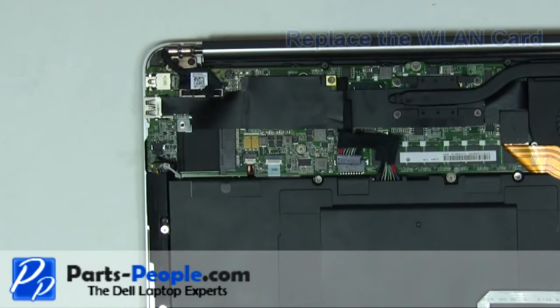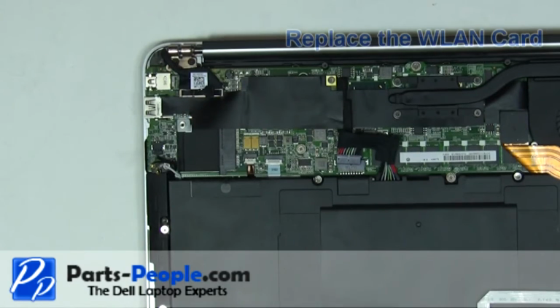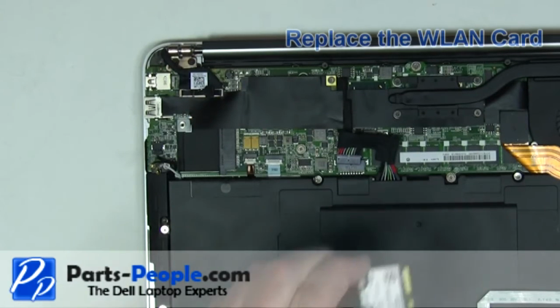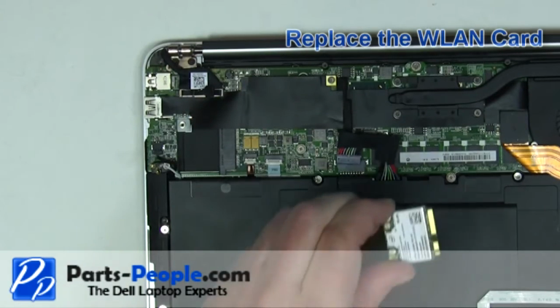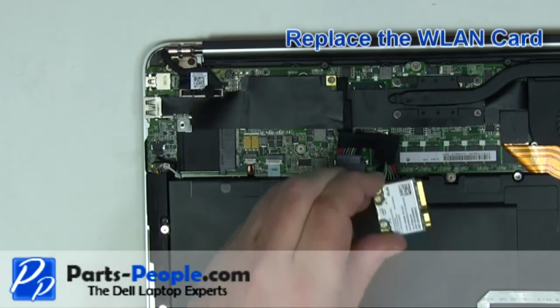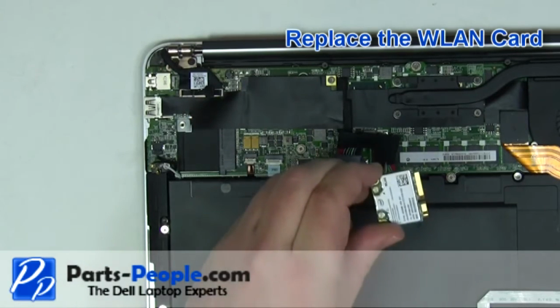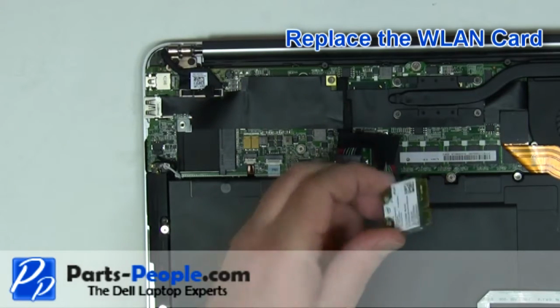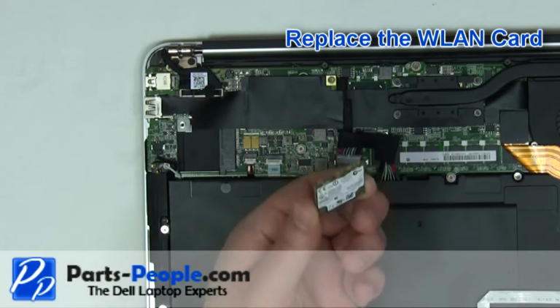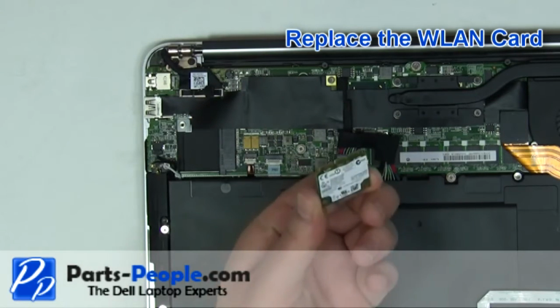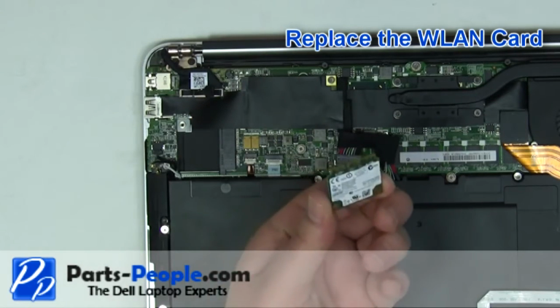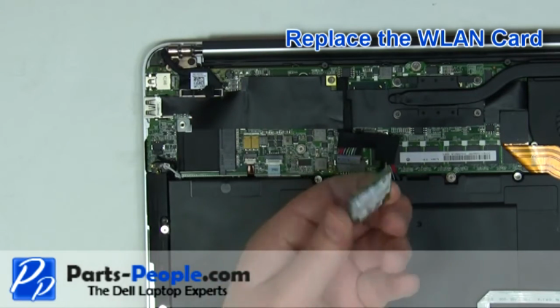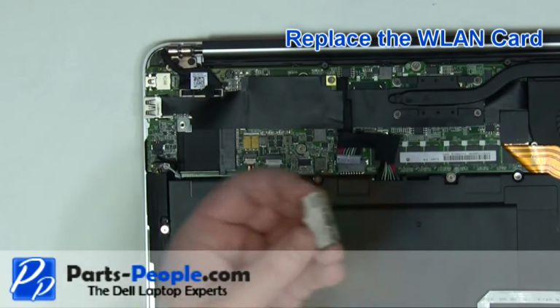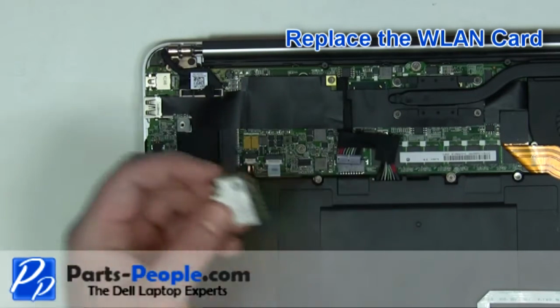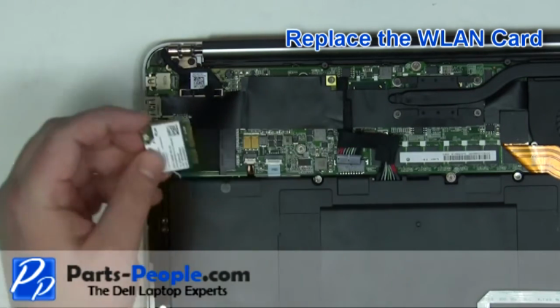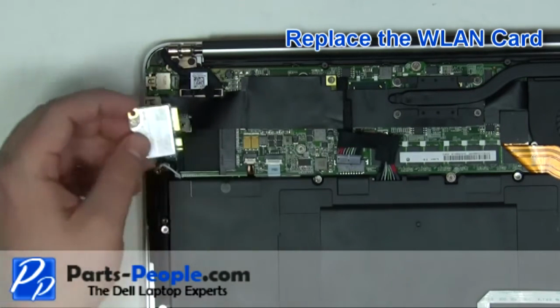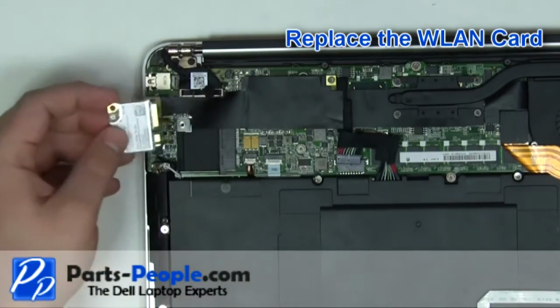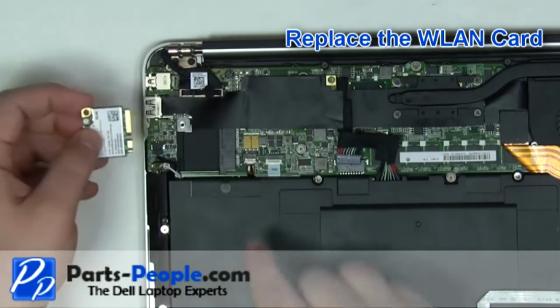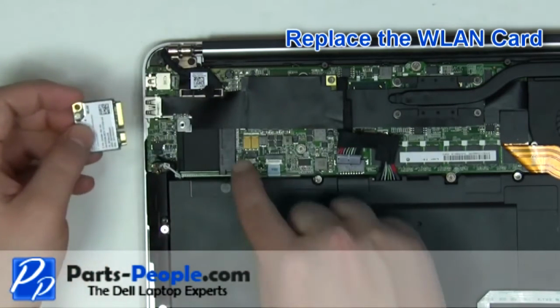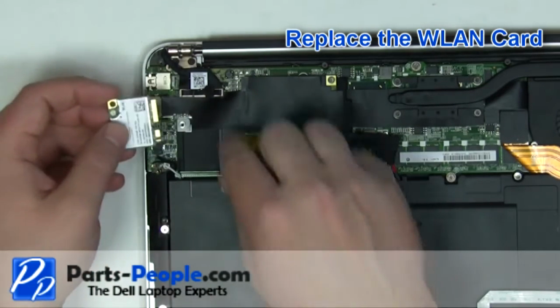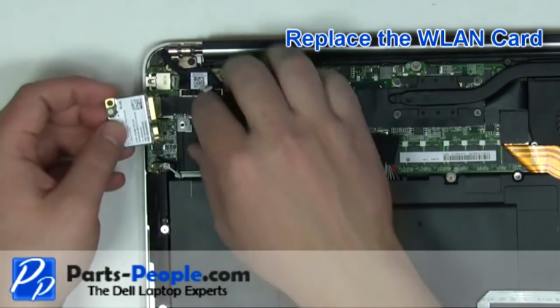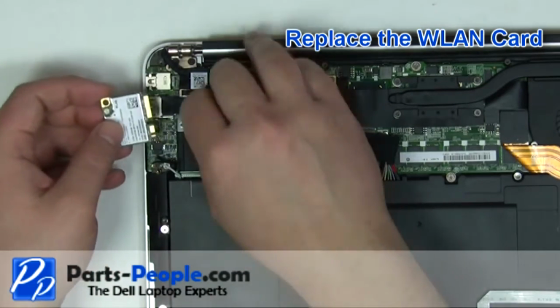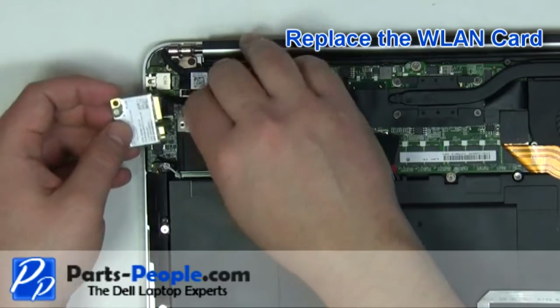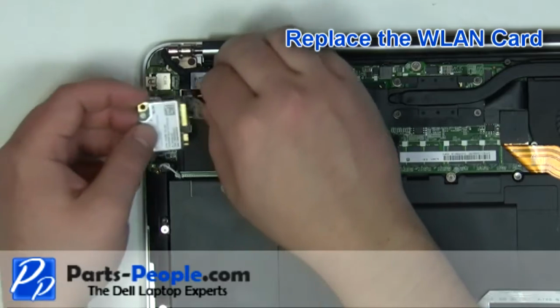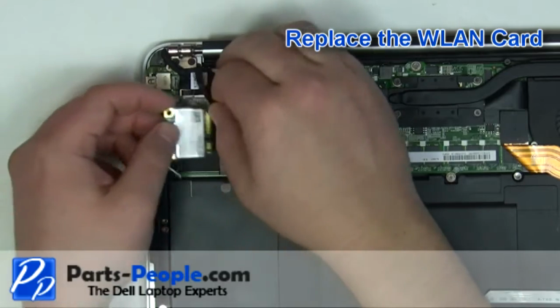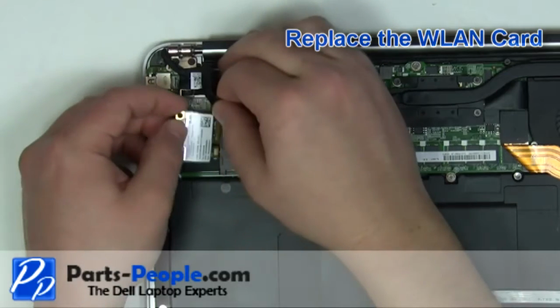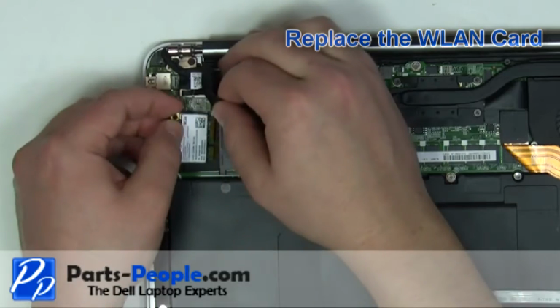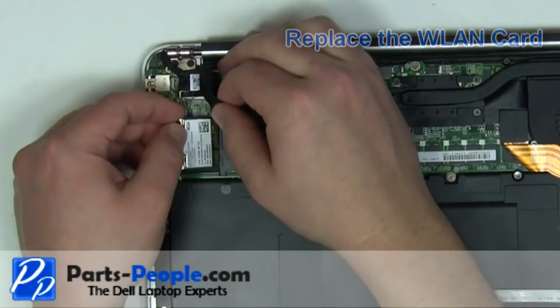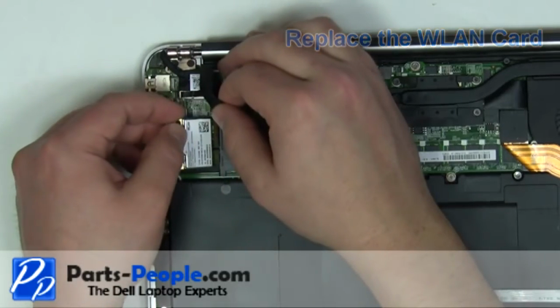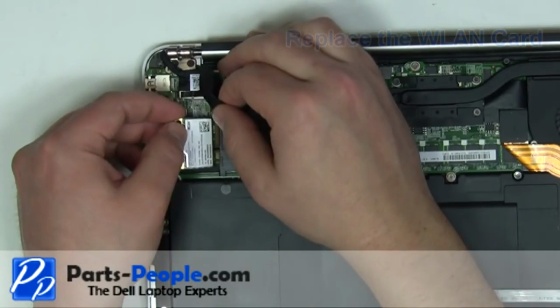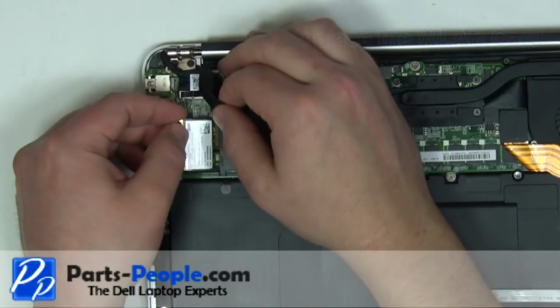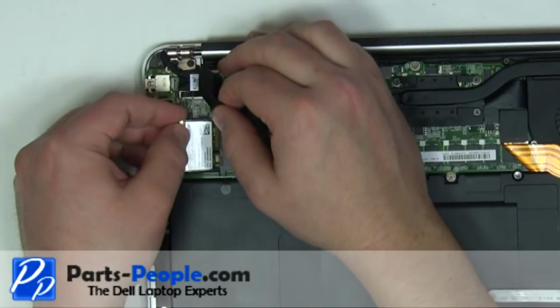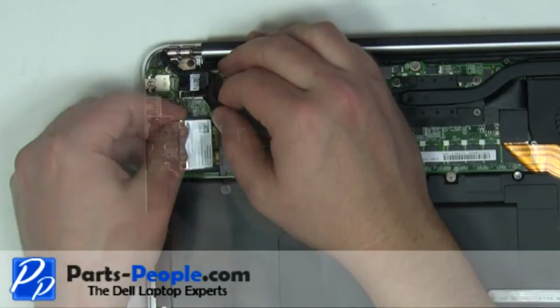Place the wireless card into the motherboard slot at a 45 degree angle and press down while replacing the retaining screw.